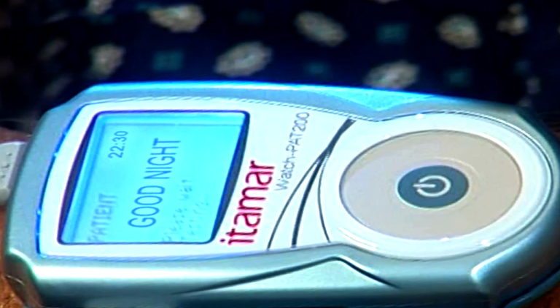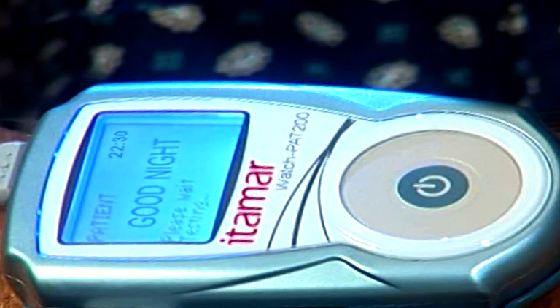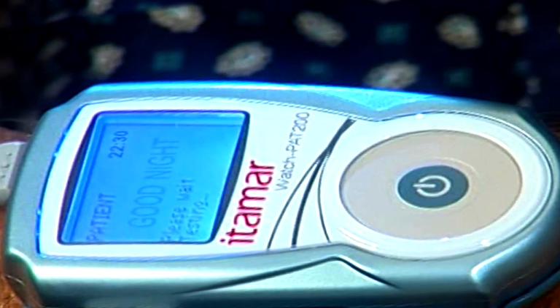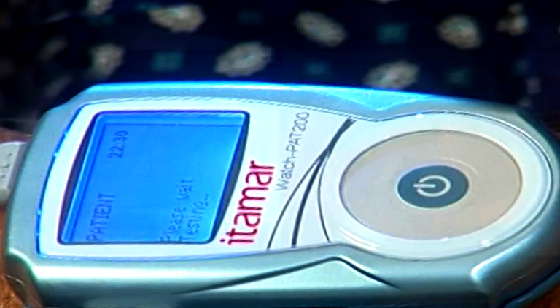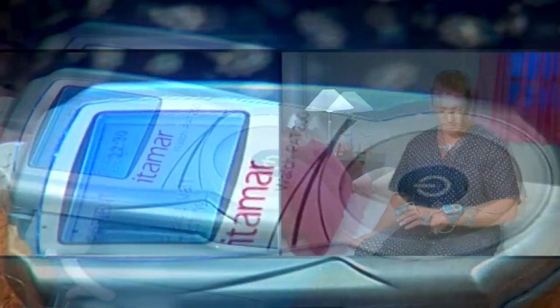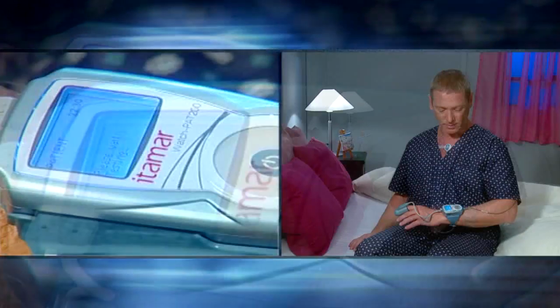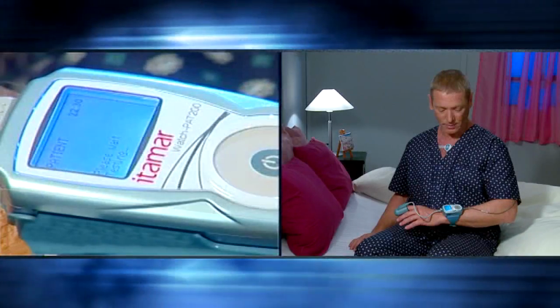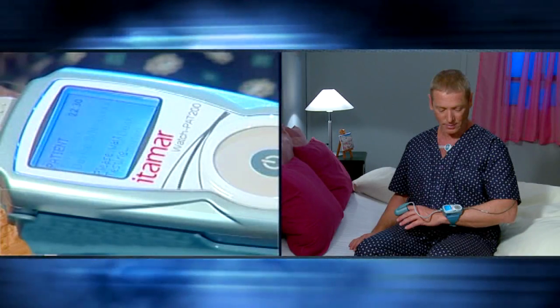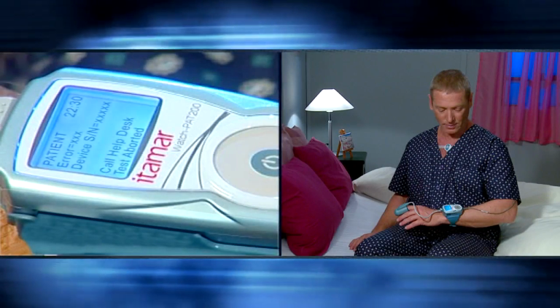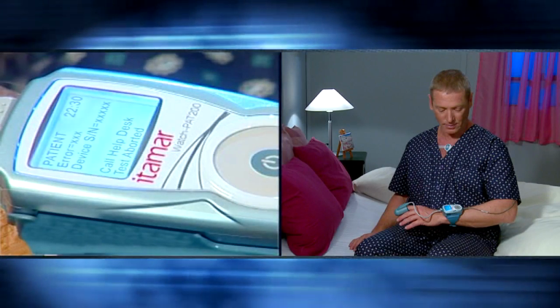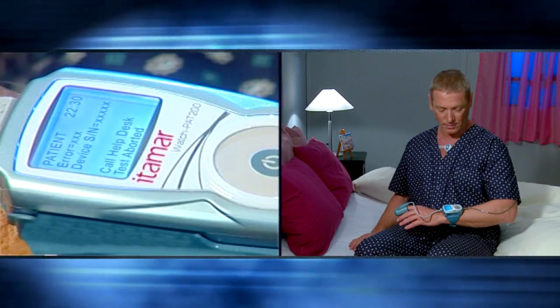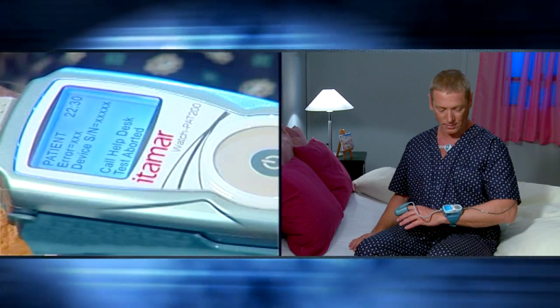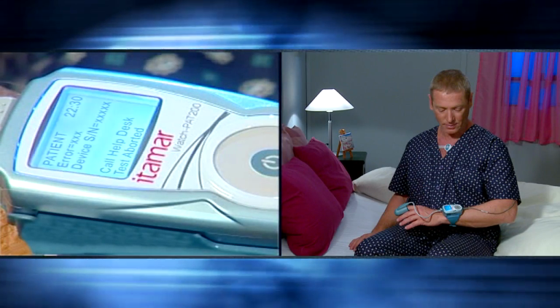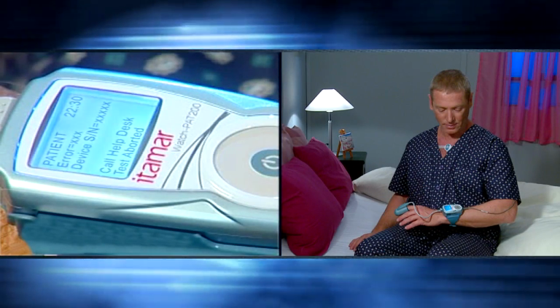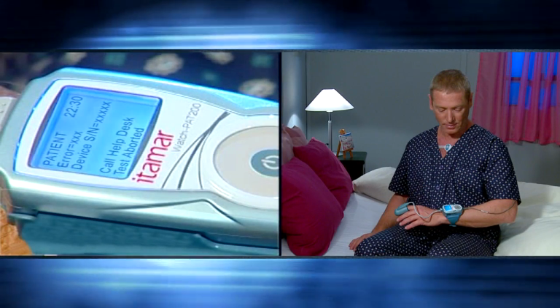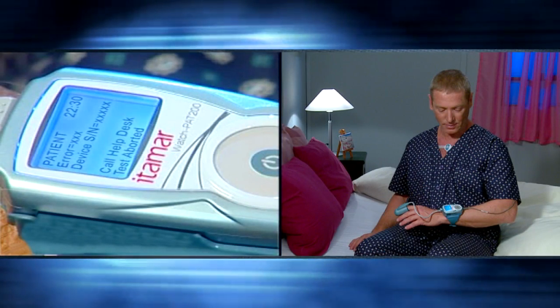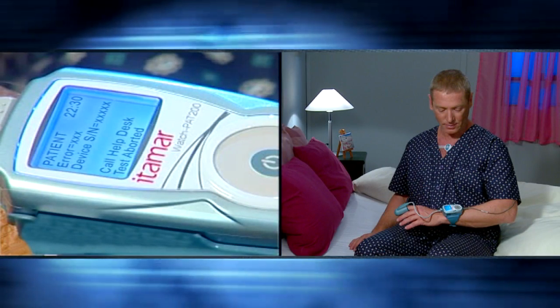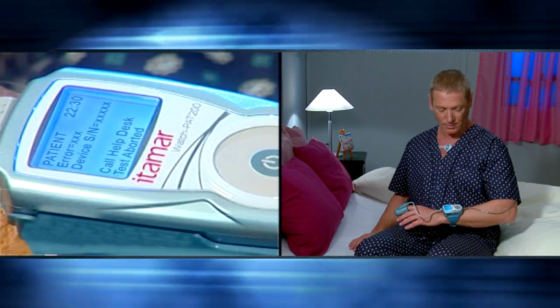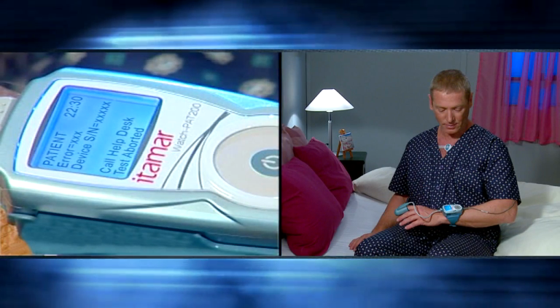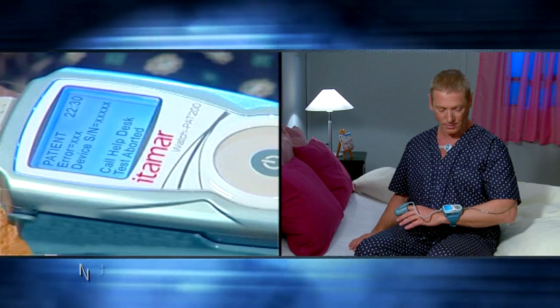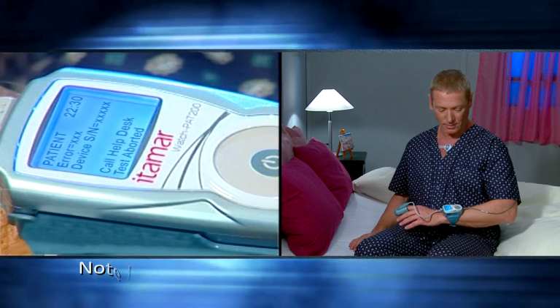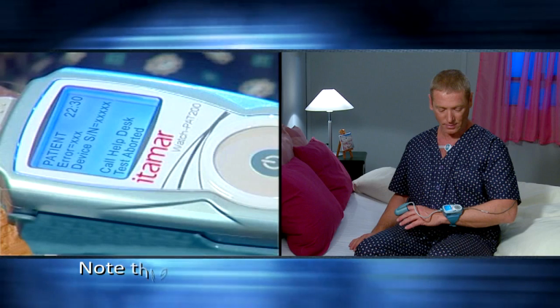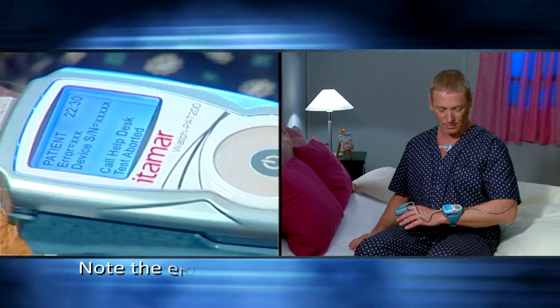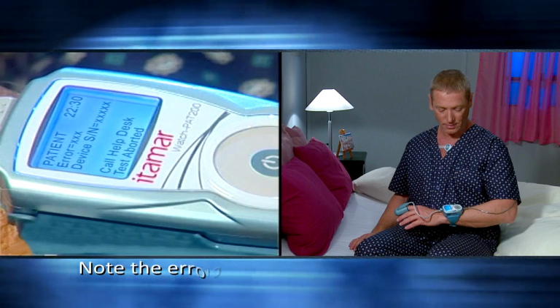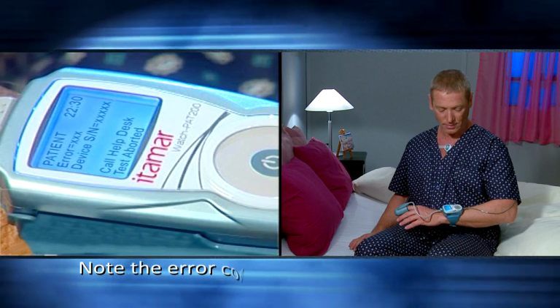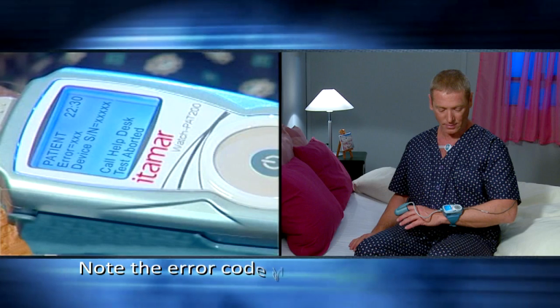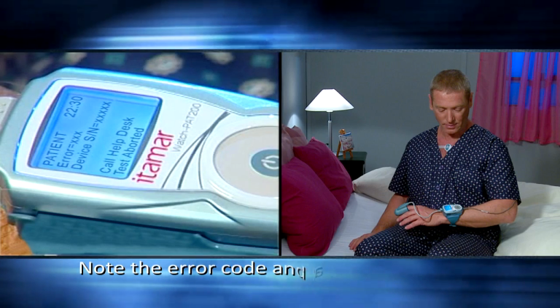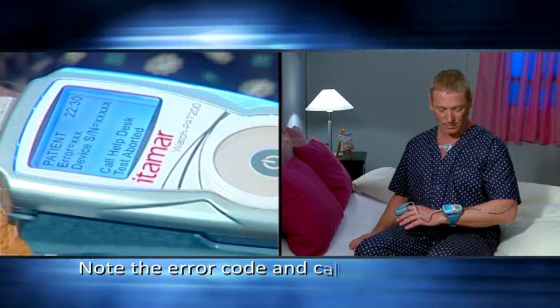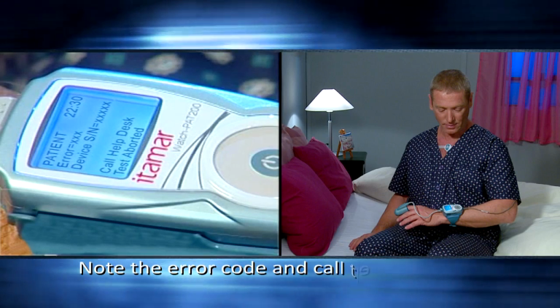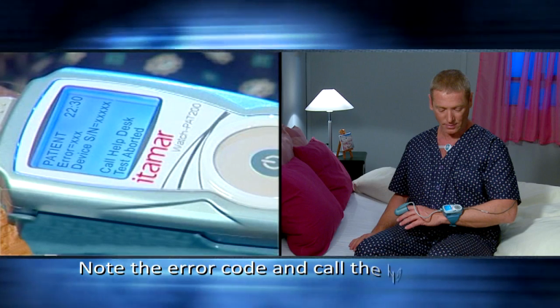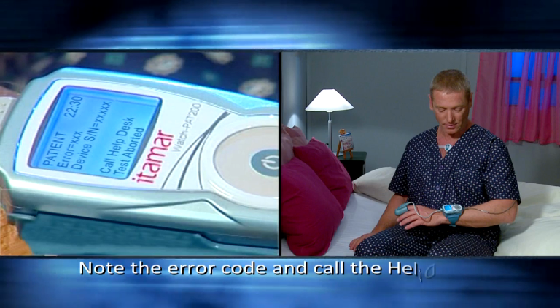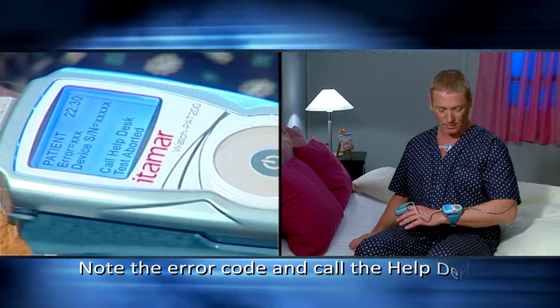If there is a problem, you will see 'Test Aborted'. In that case, note the error code and call the help desk.